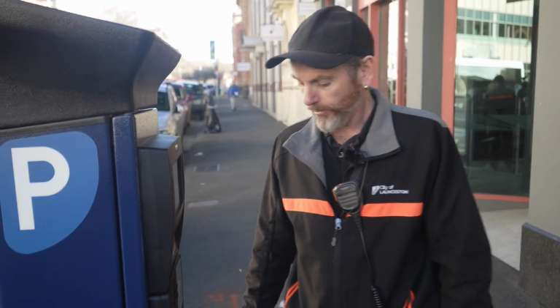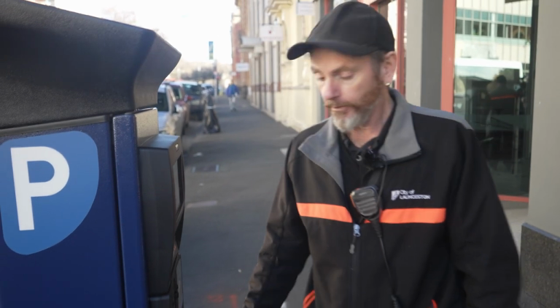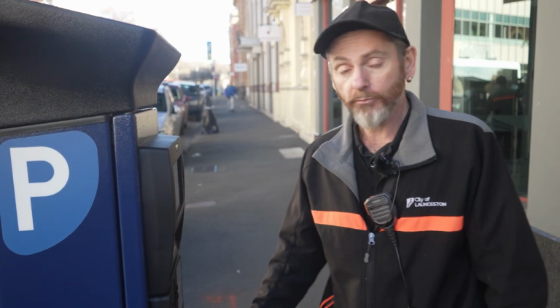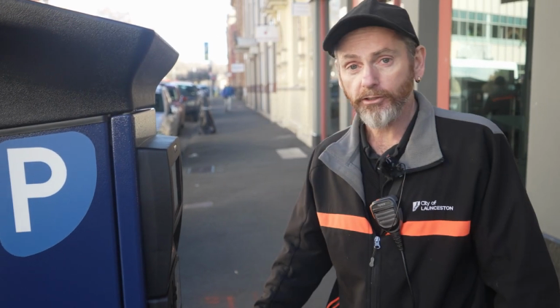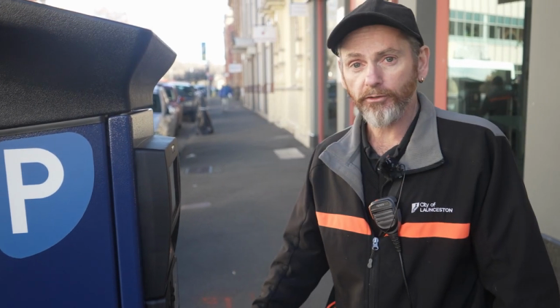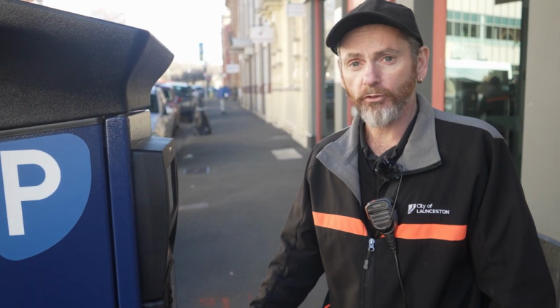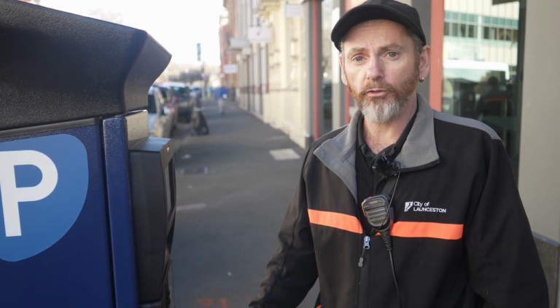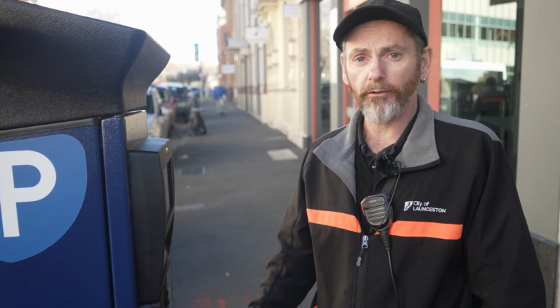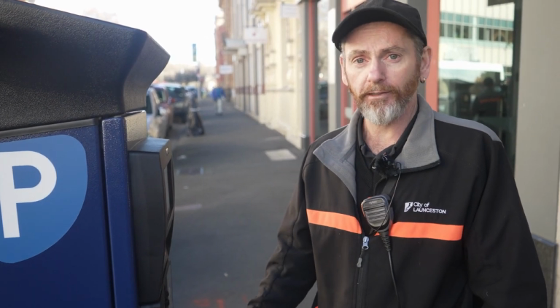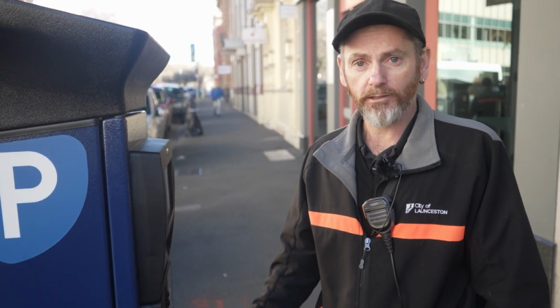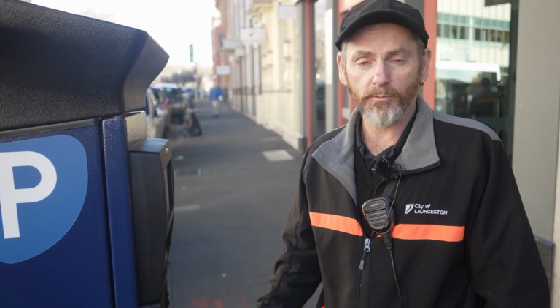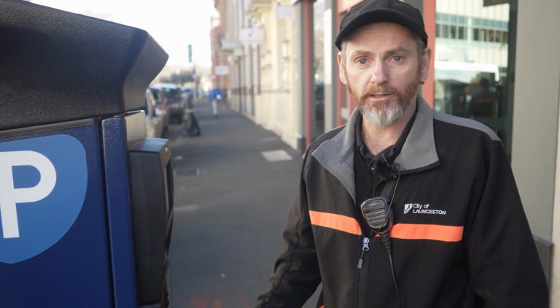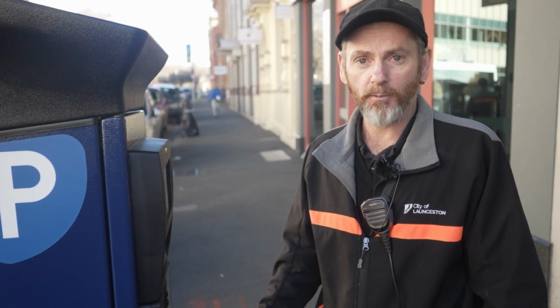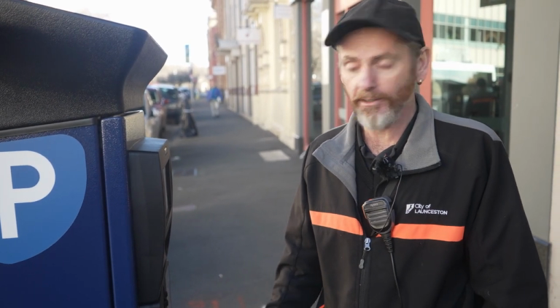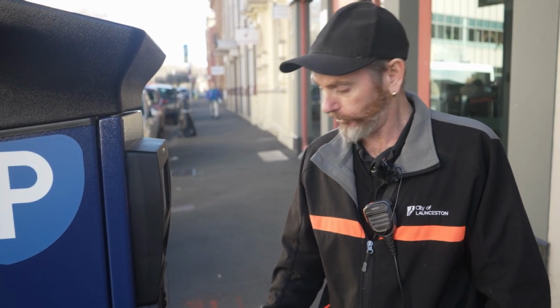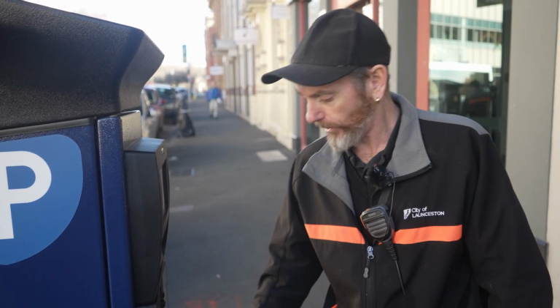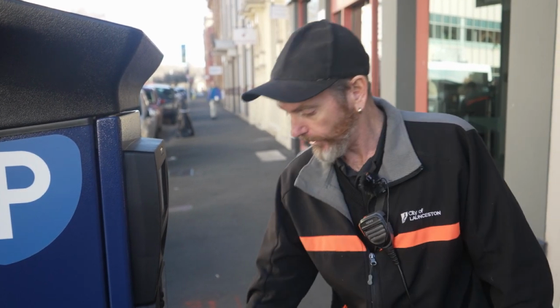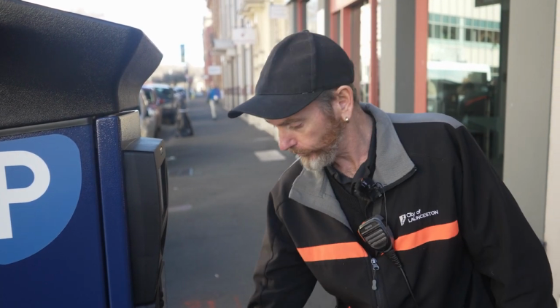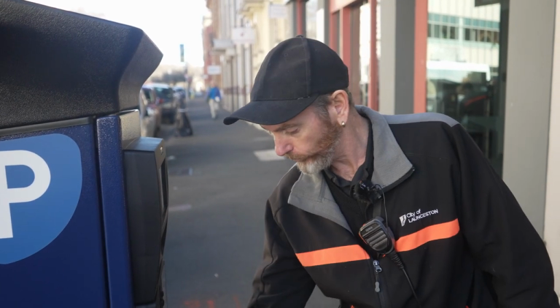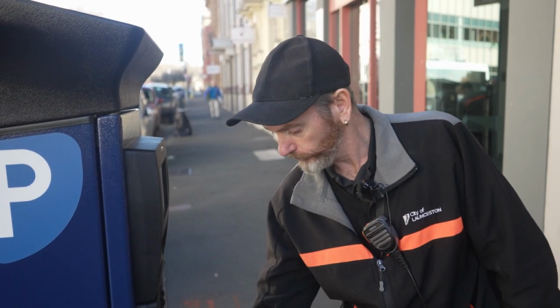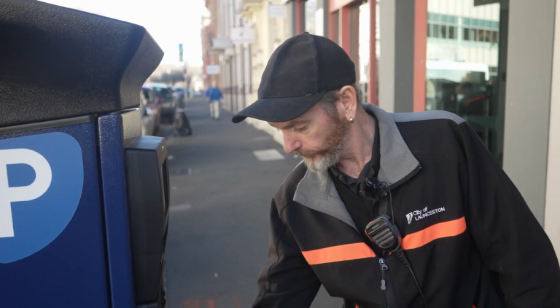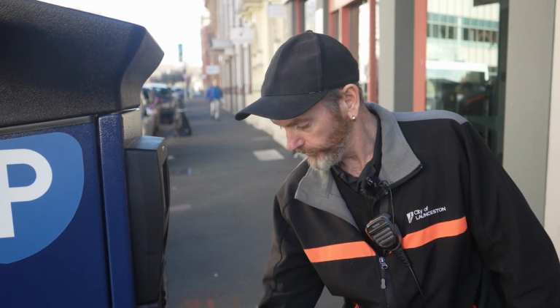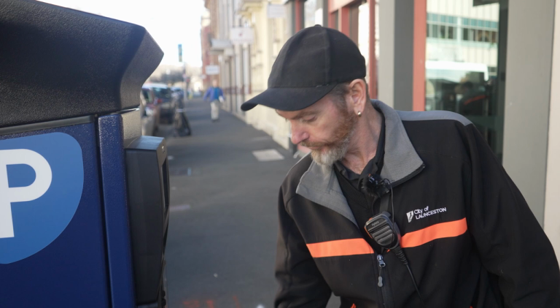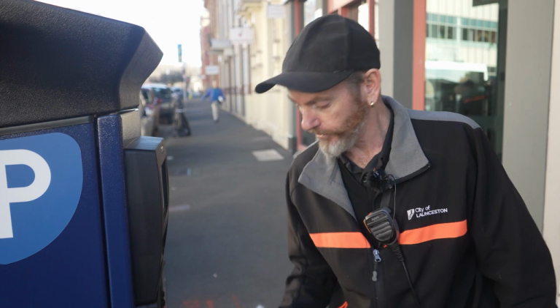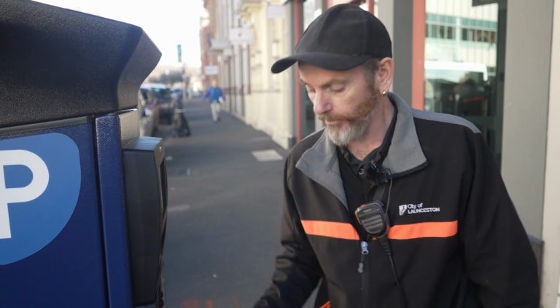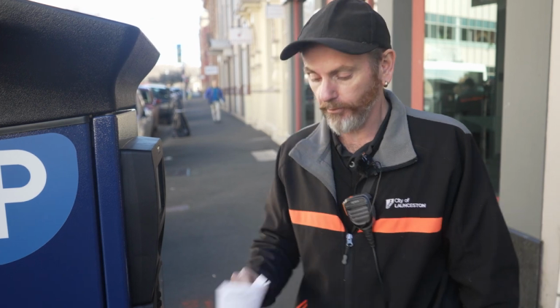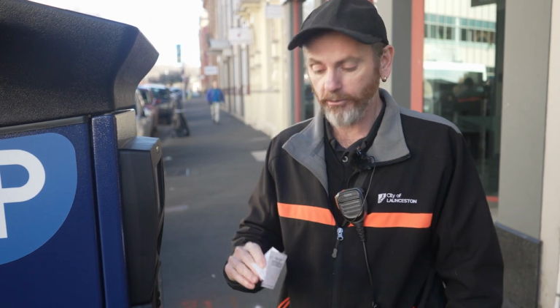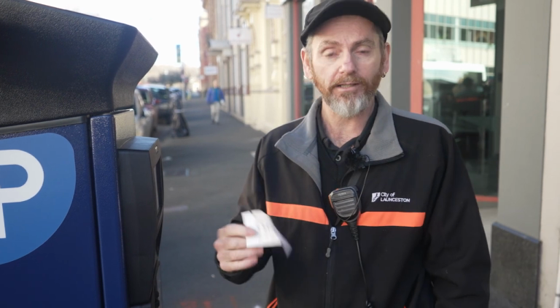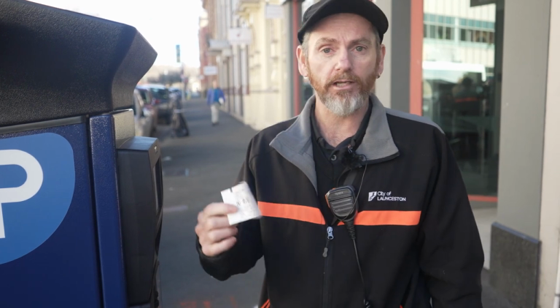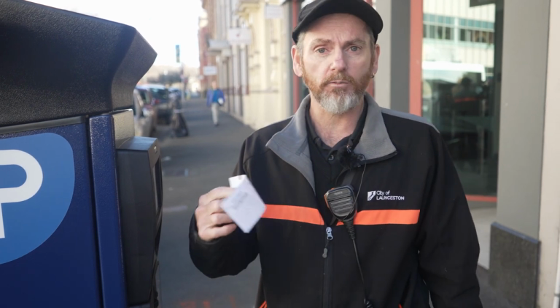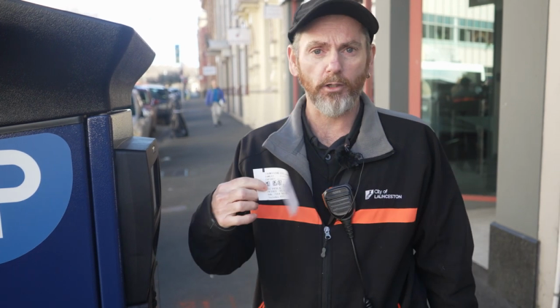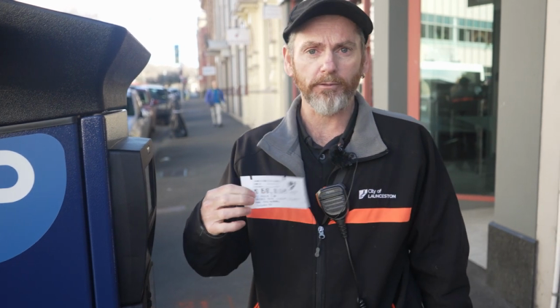These receipts do not need to be displayed on your car at all — this is only for taxation purposes.